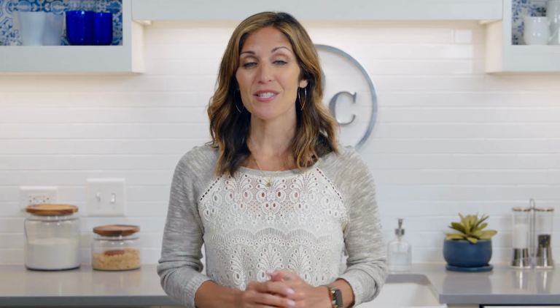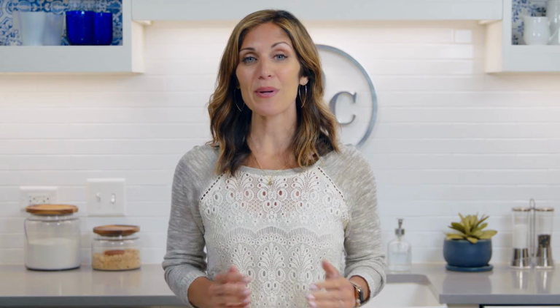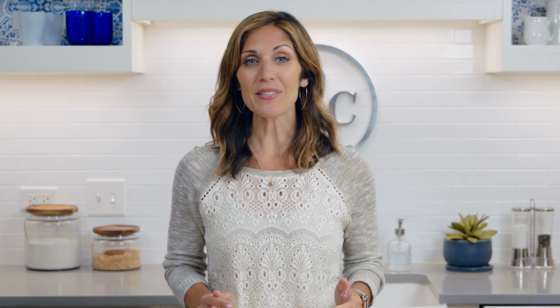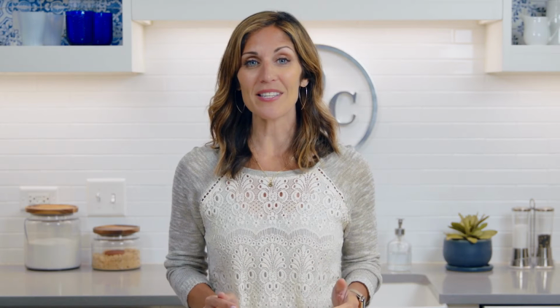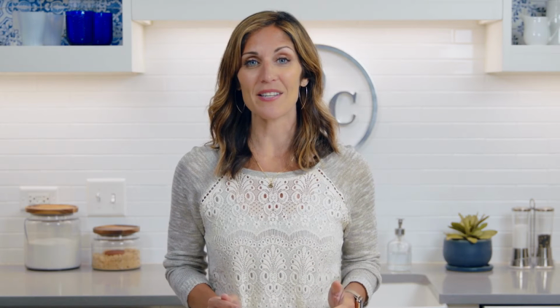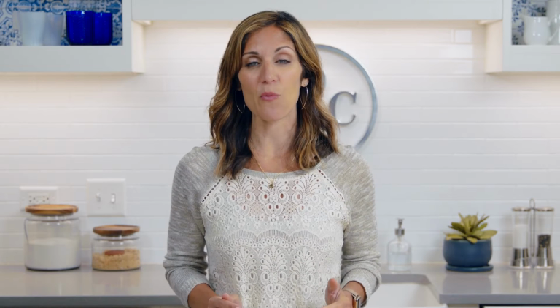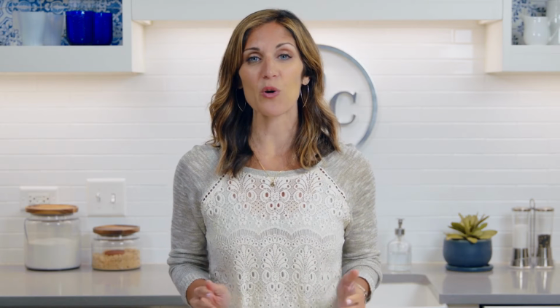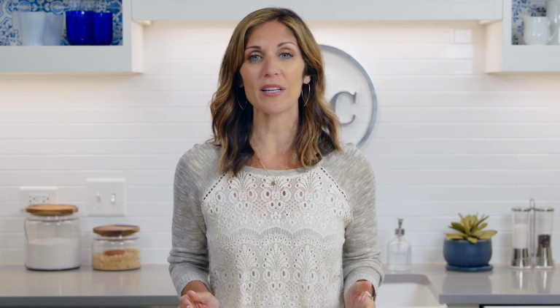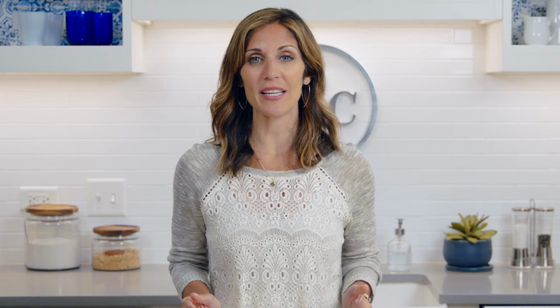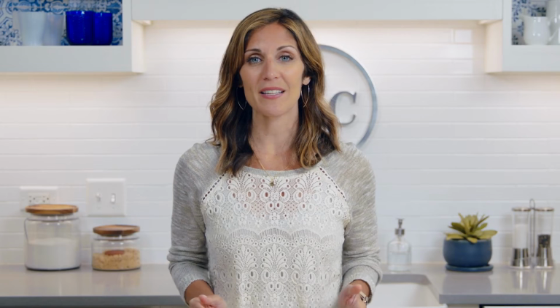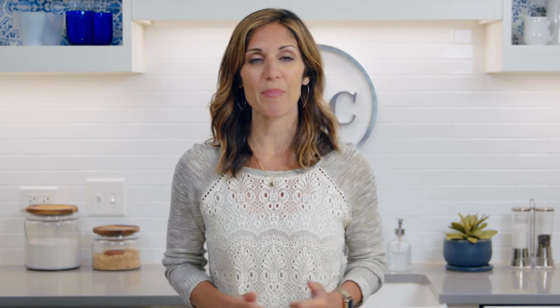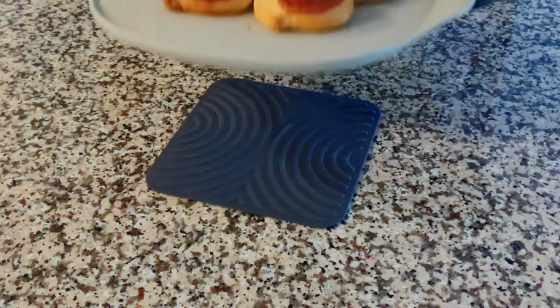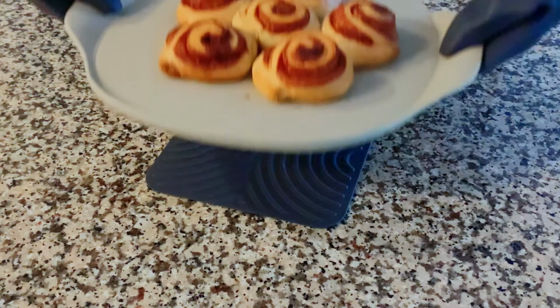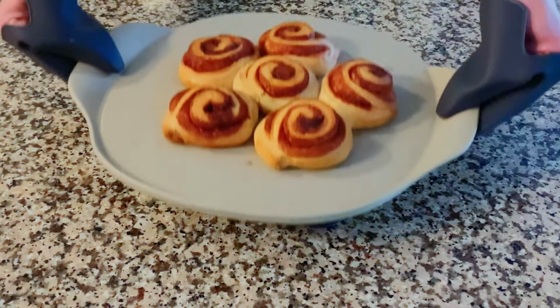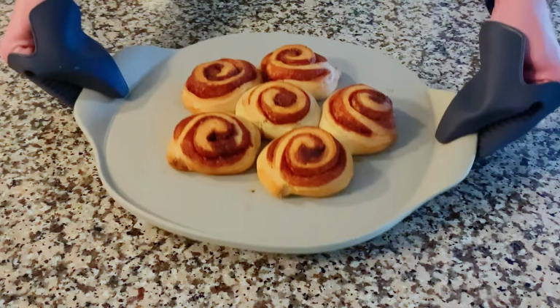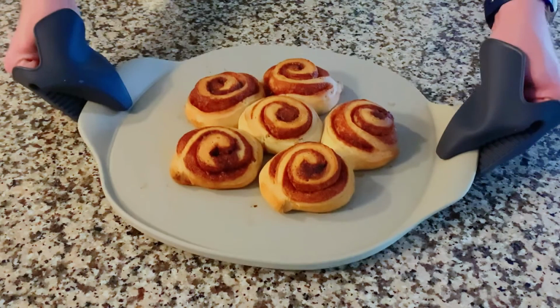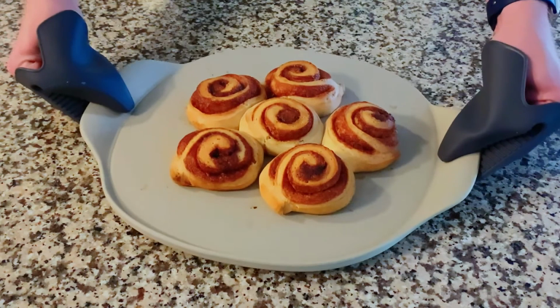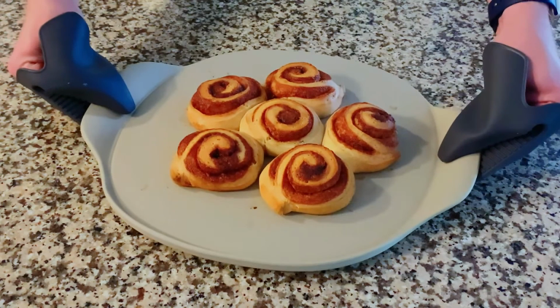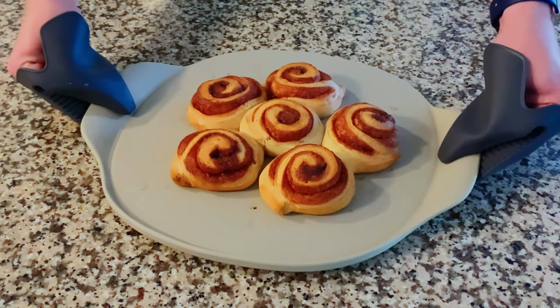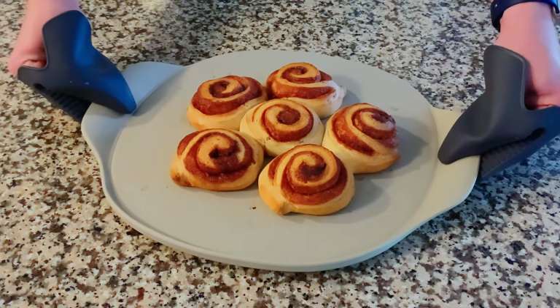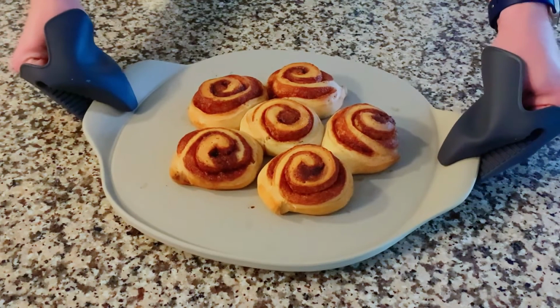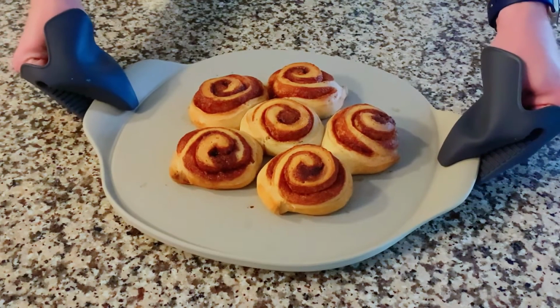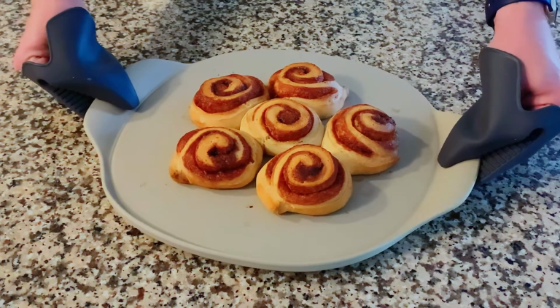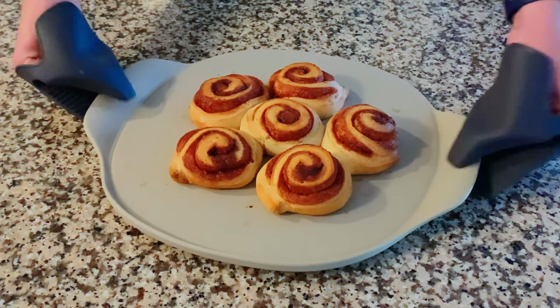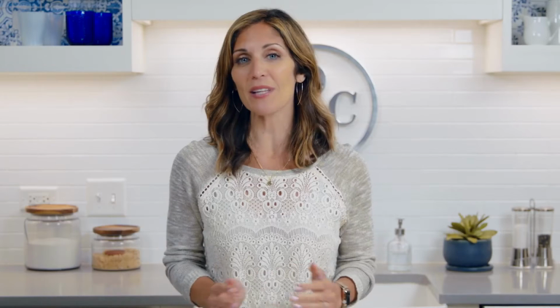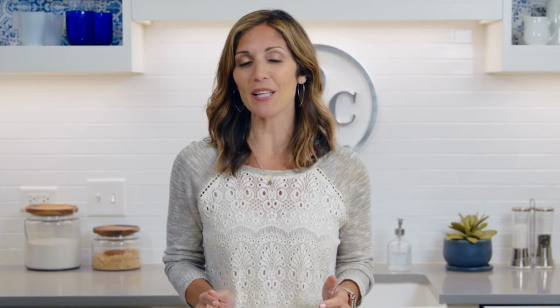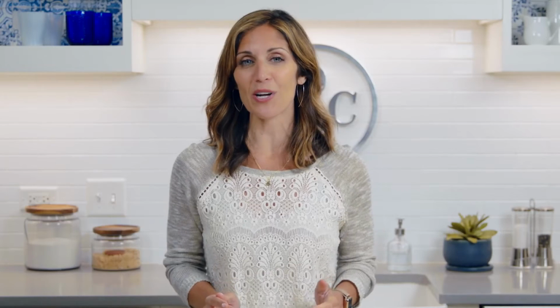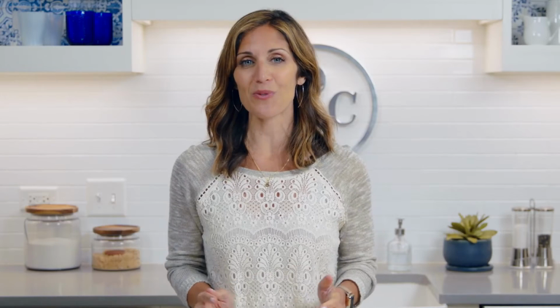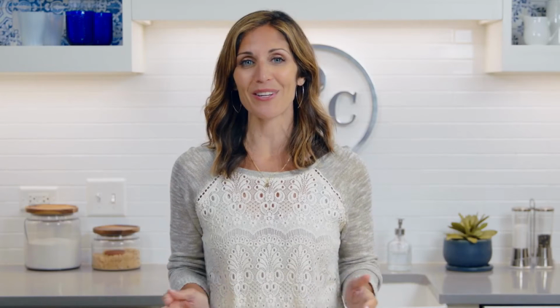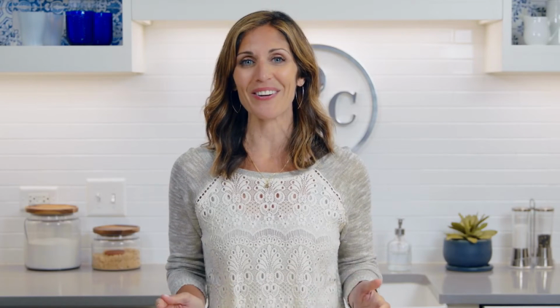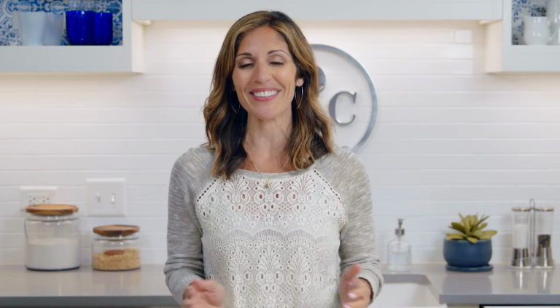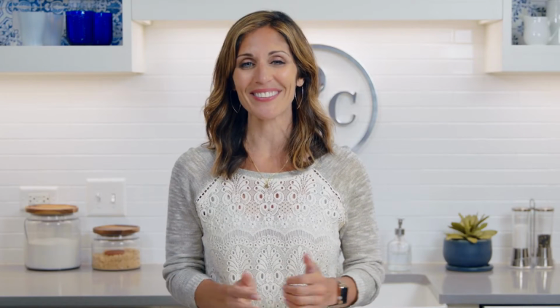To build the seasoning more quickly, bake higher fat foods the first few times or lightly brush with cooking oil.